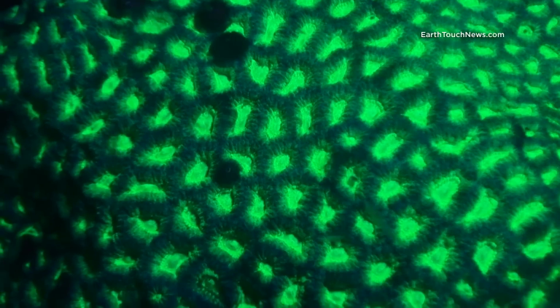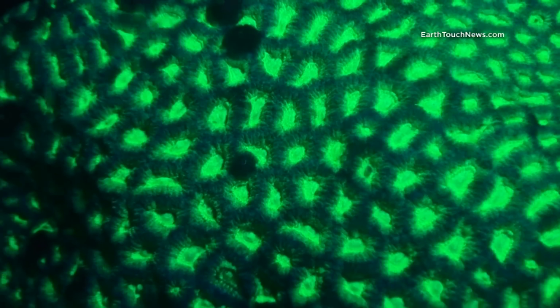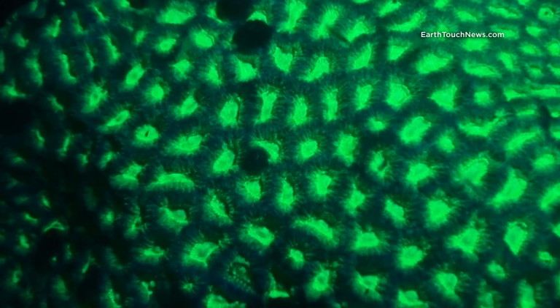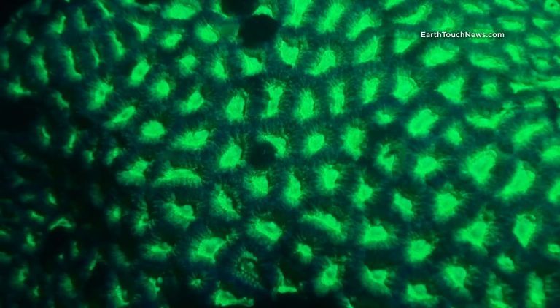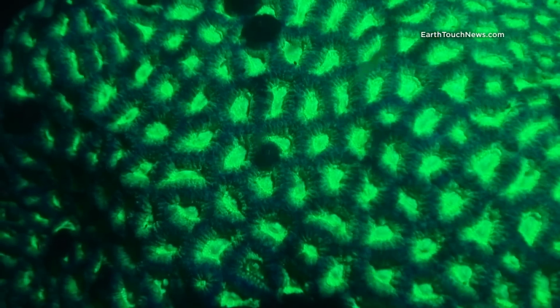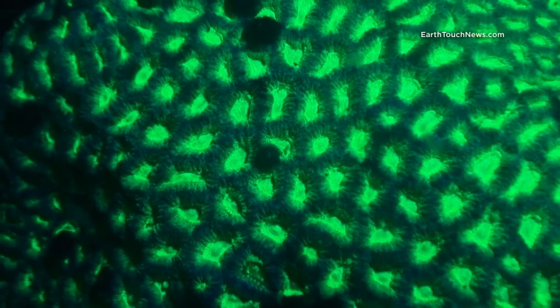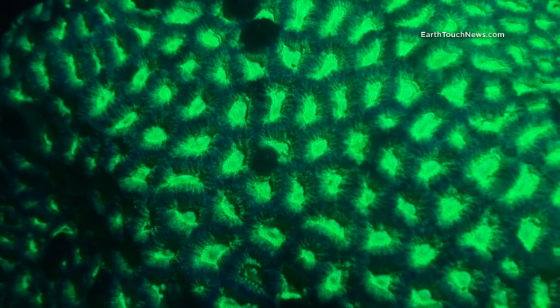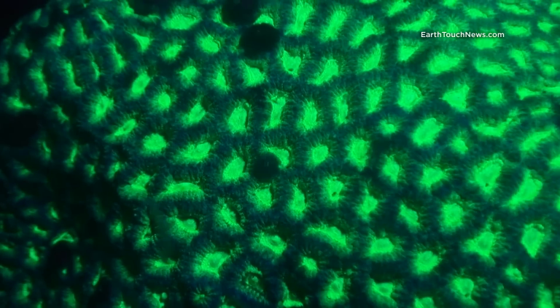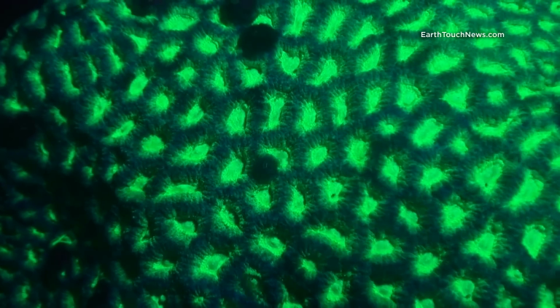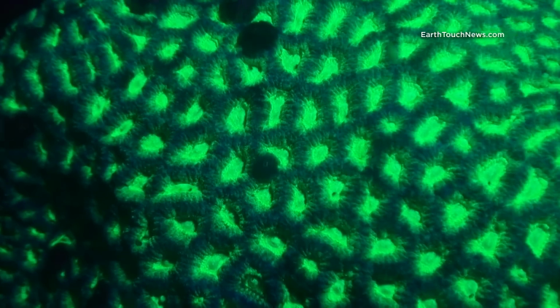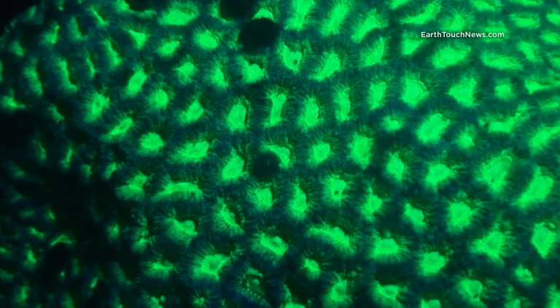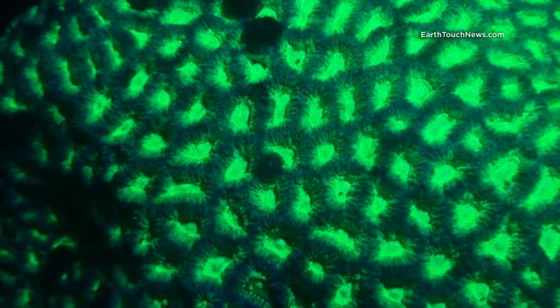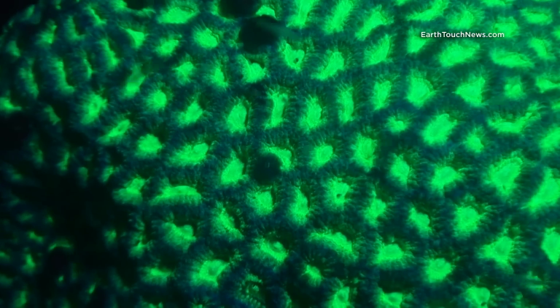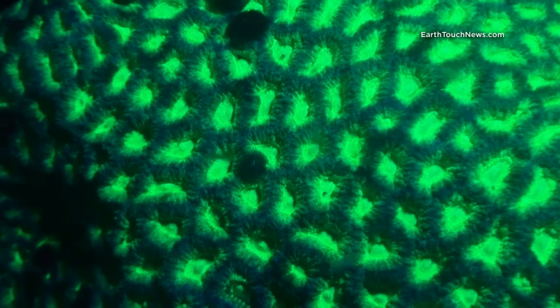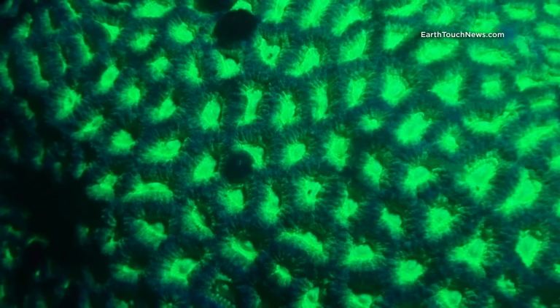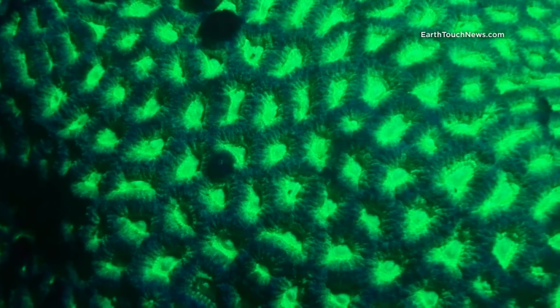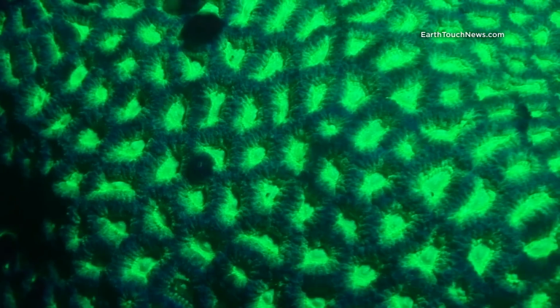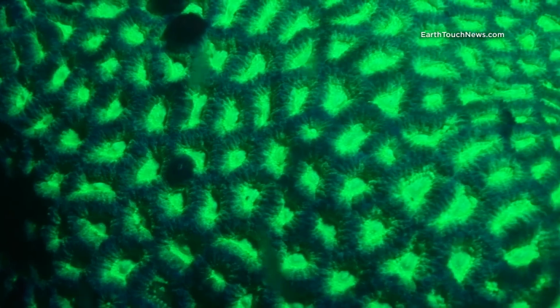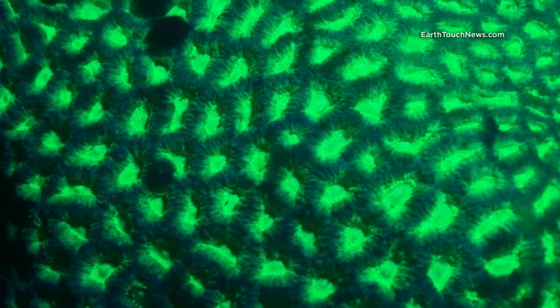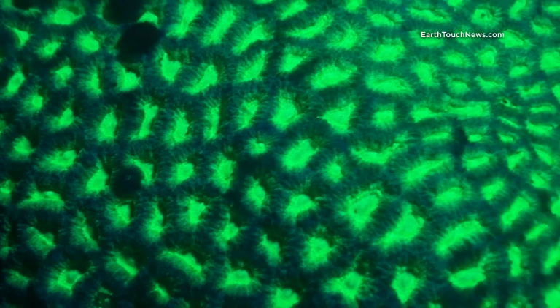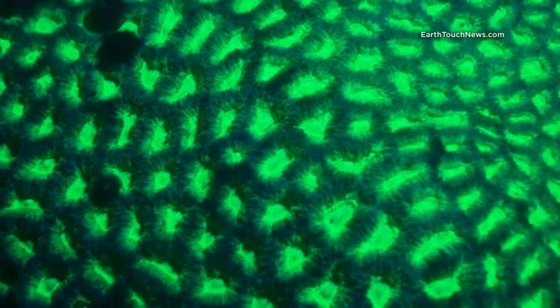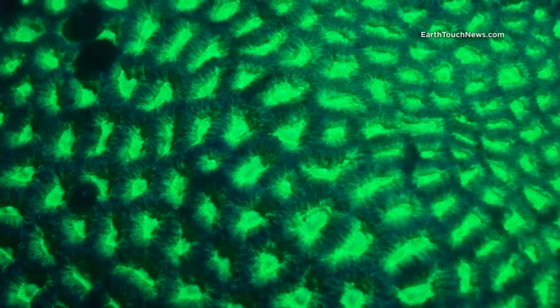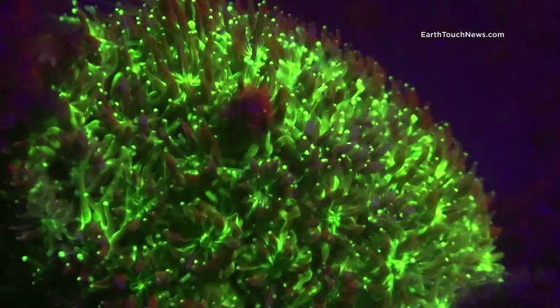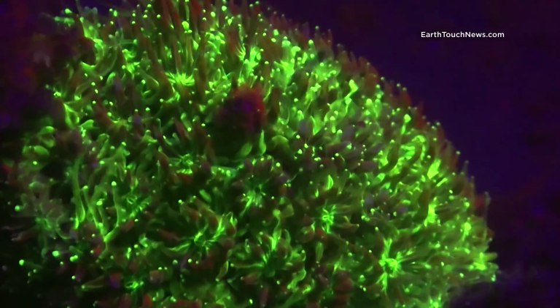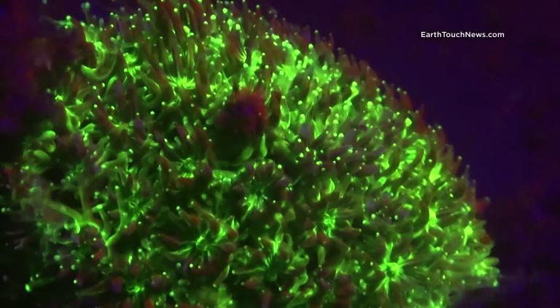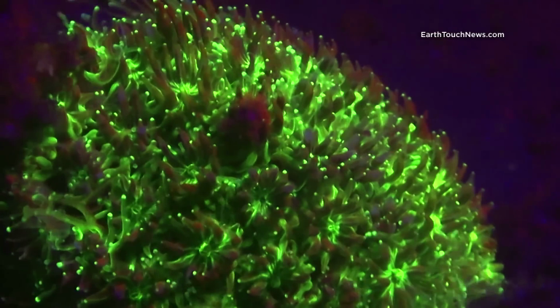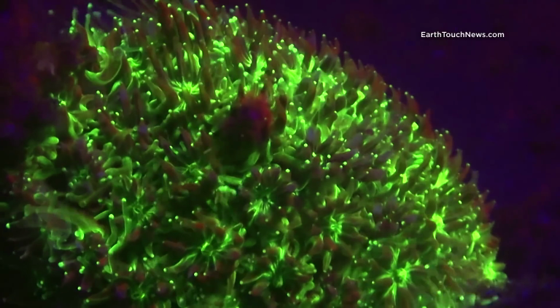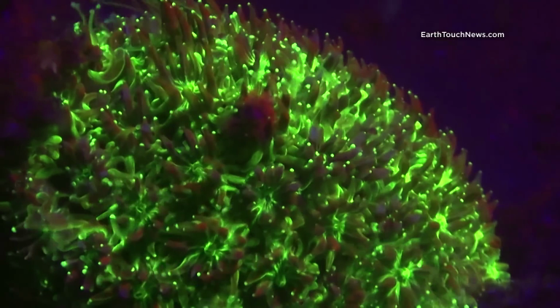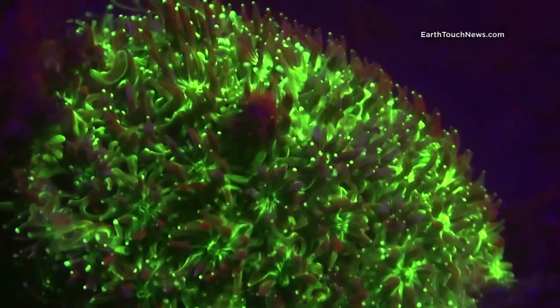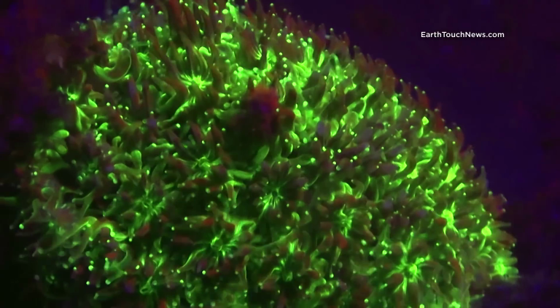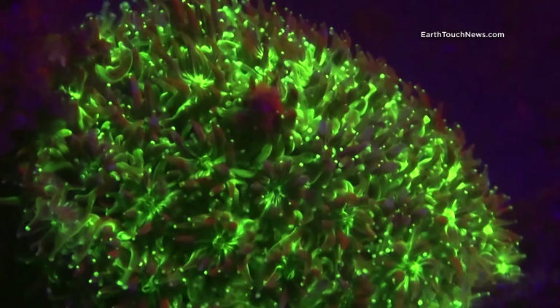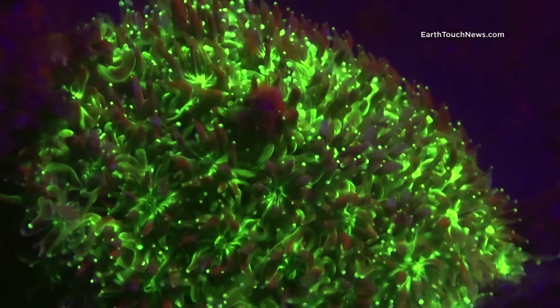Long story short, I managed to film some parts of the local reef and get some interesting findings.